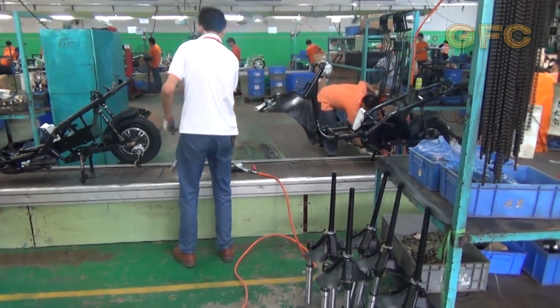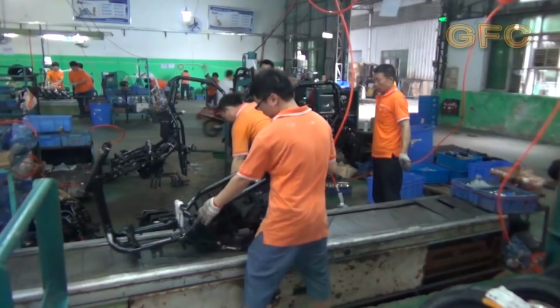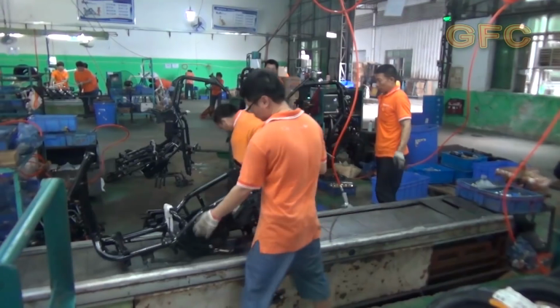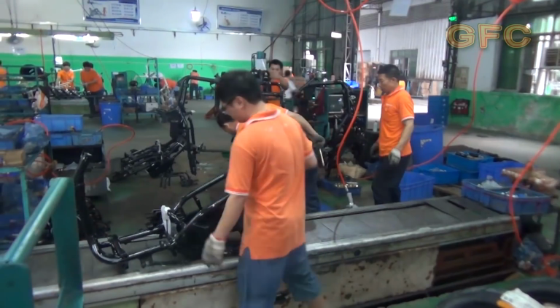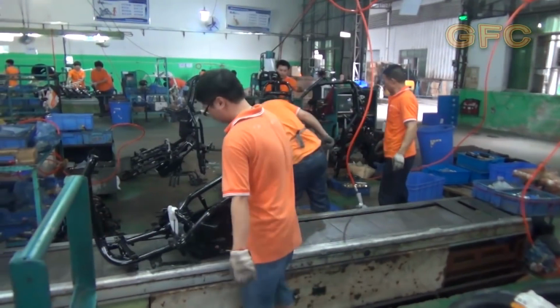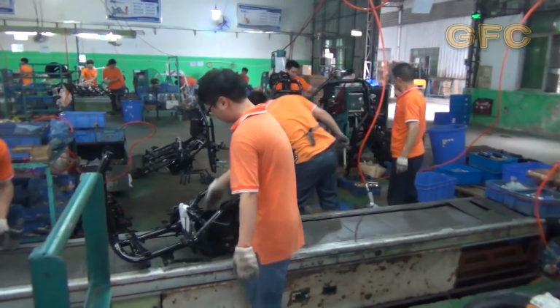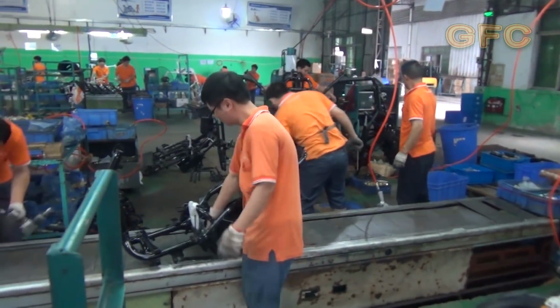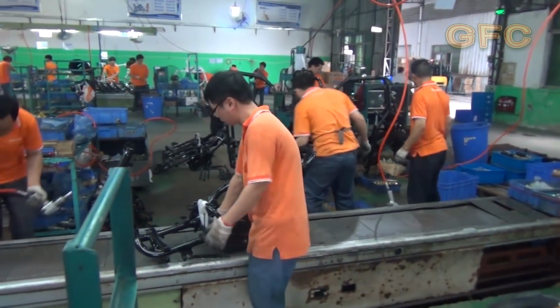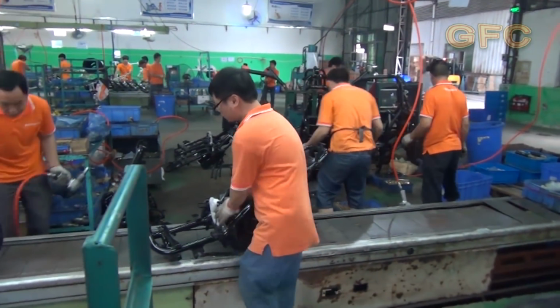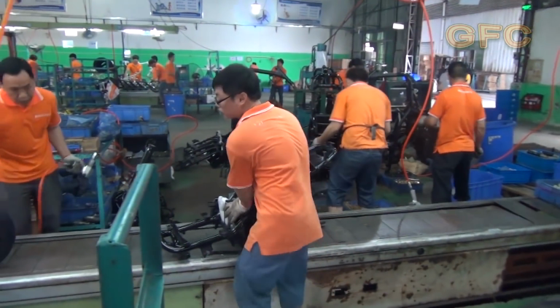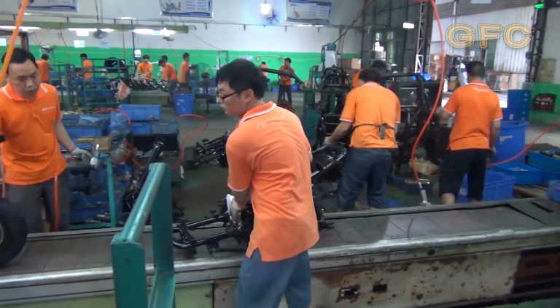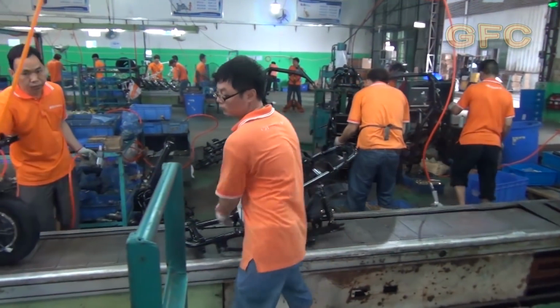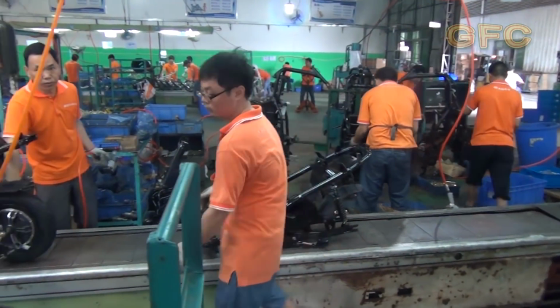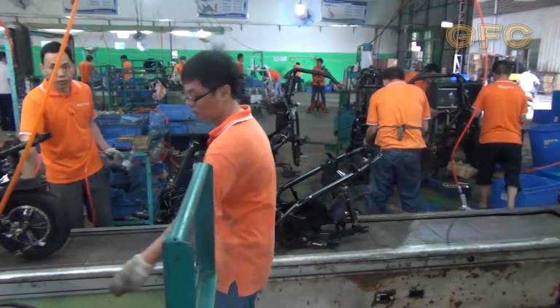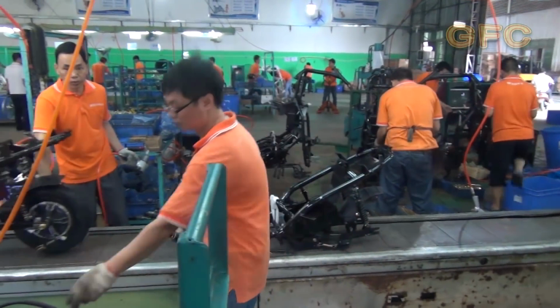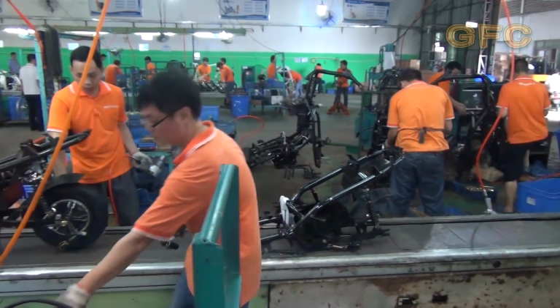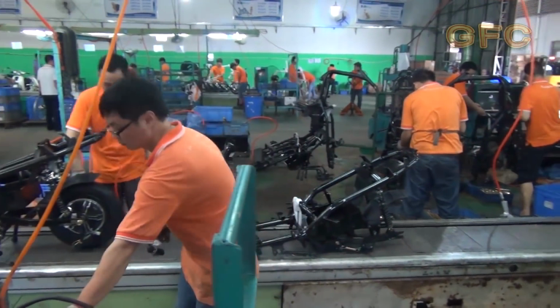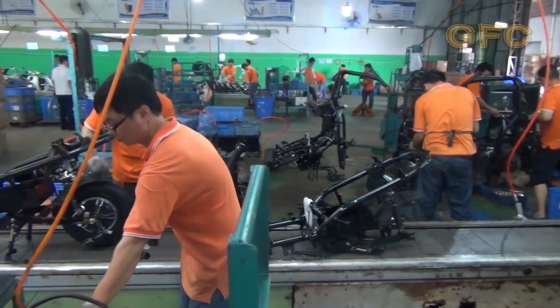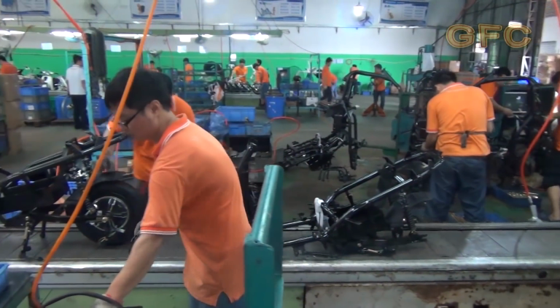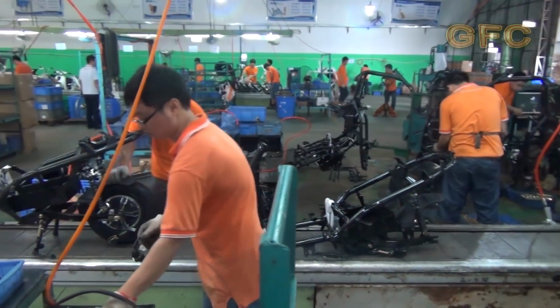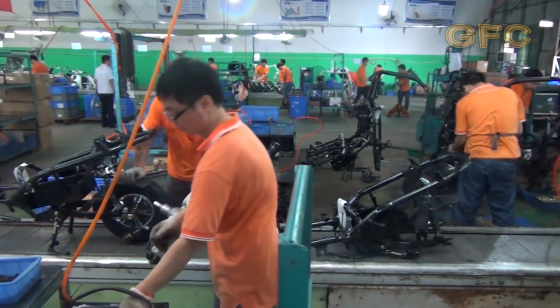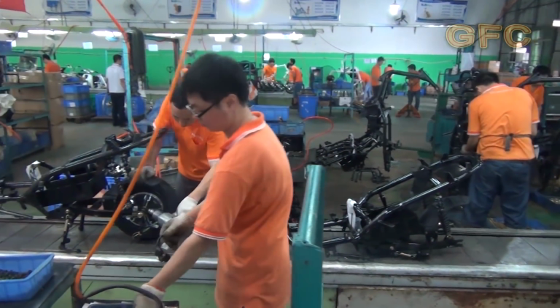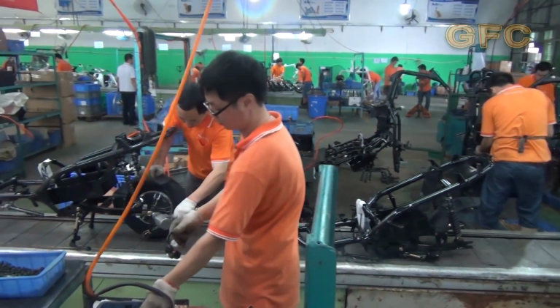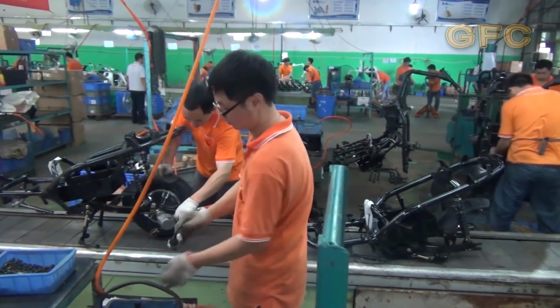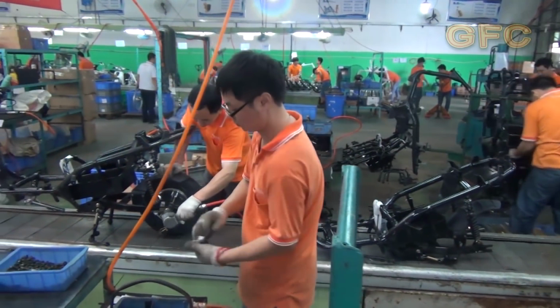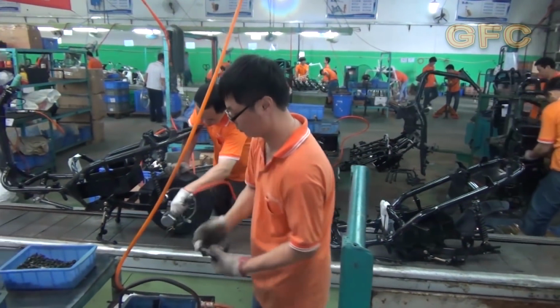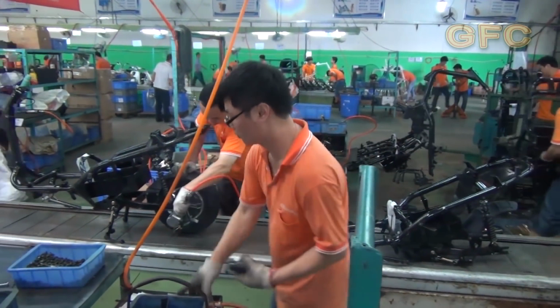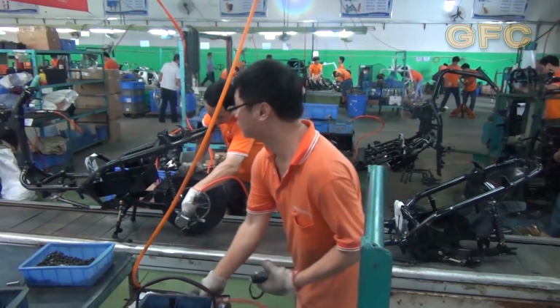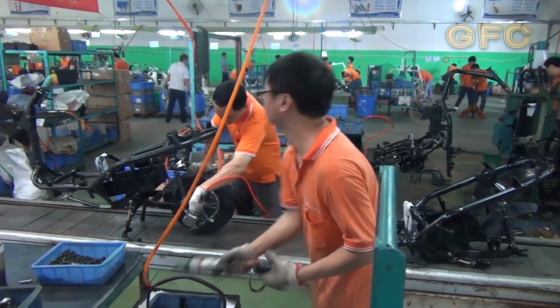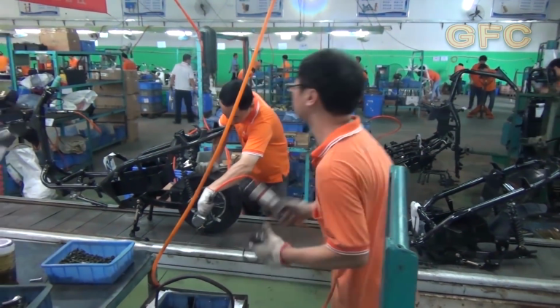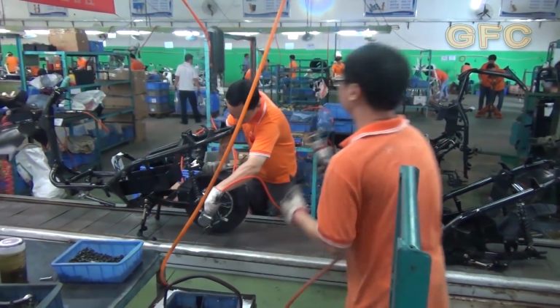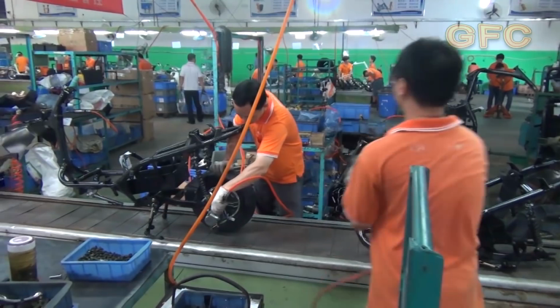On this assembly line they are making more serious things. Let's just watch what's going on.